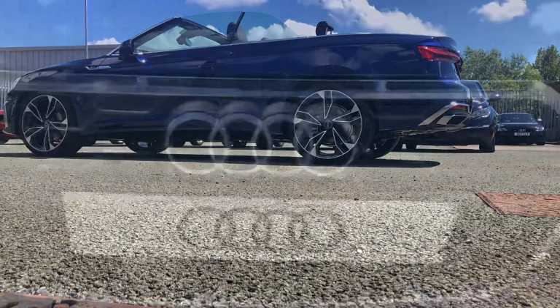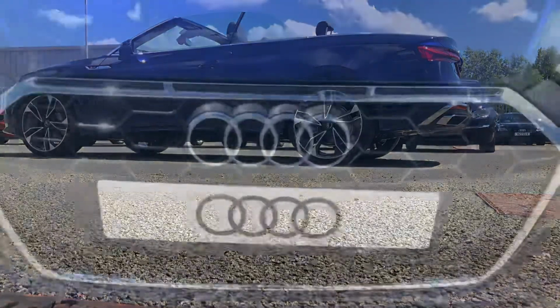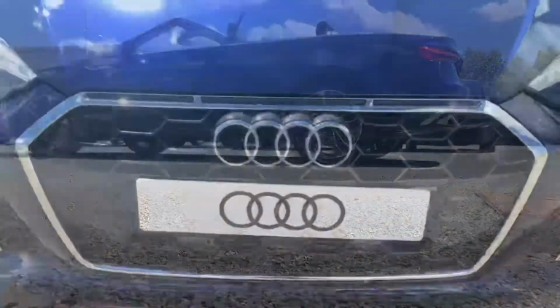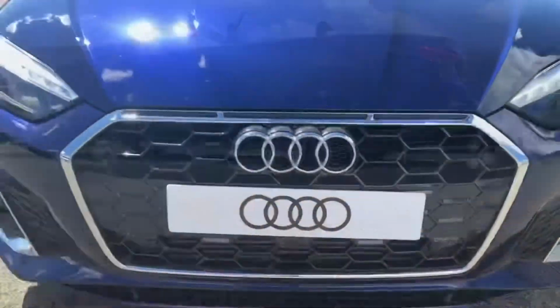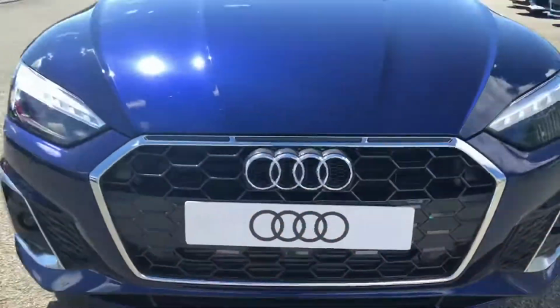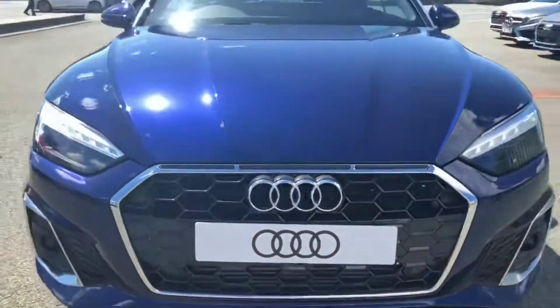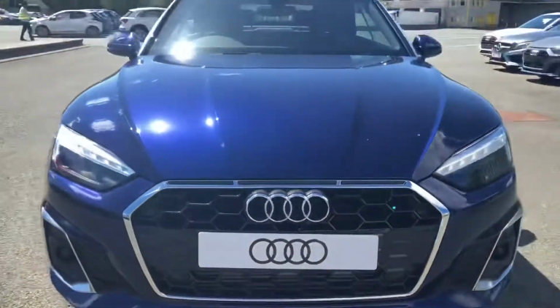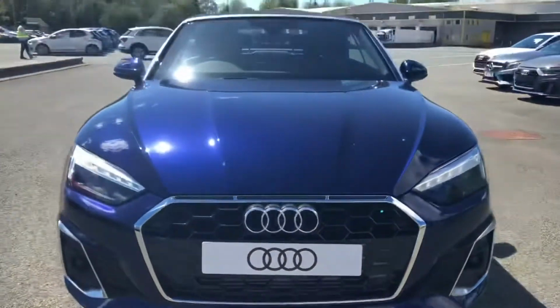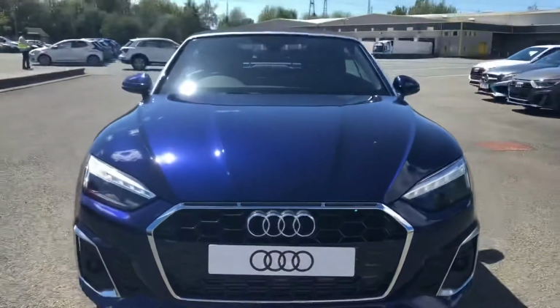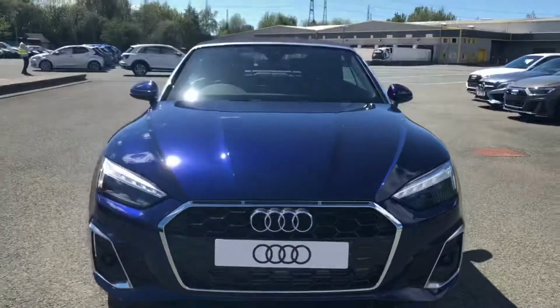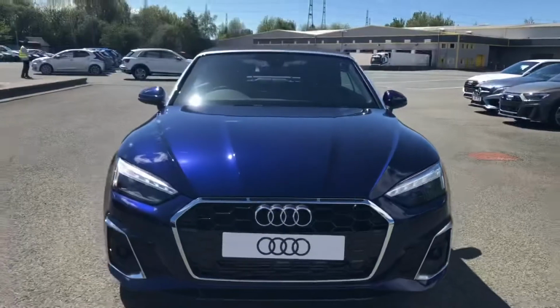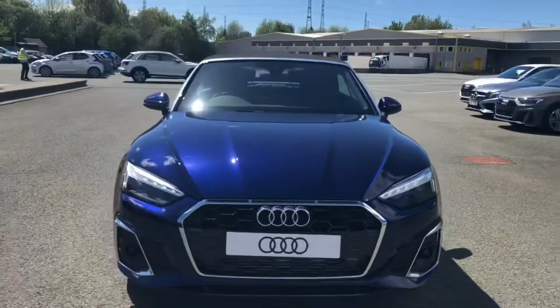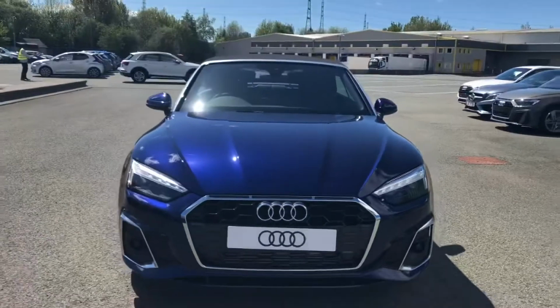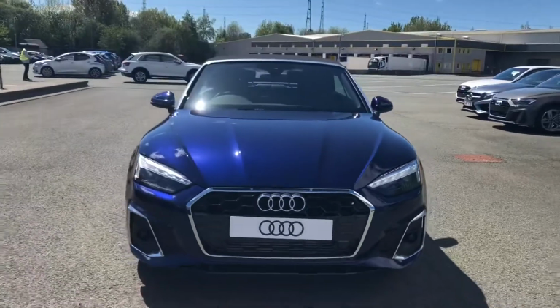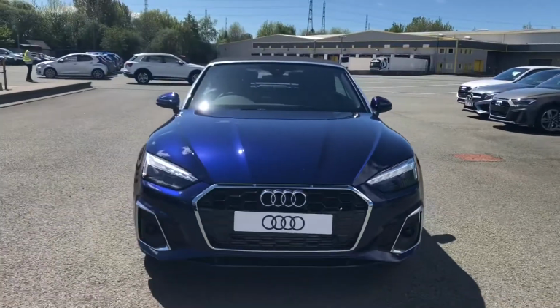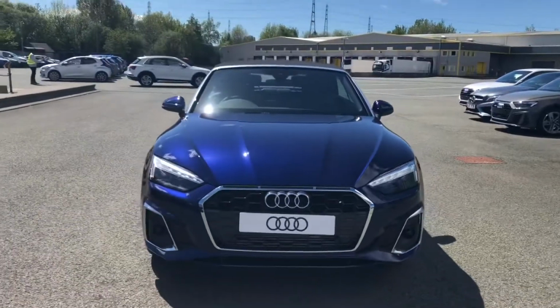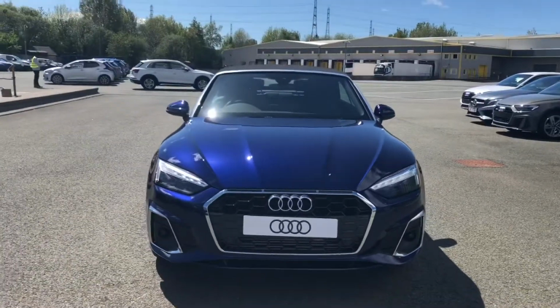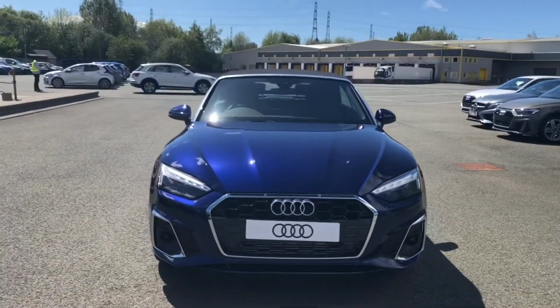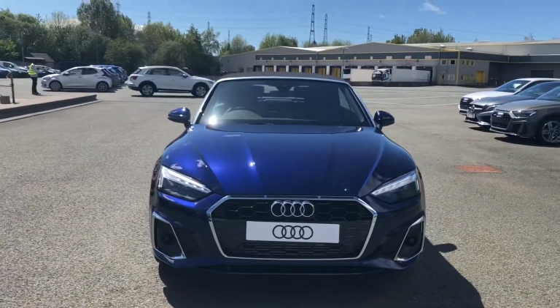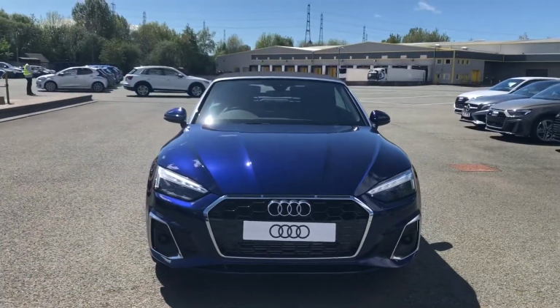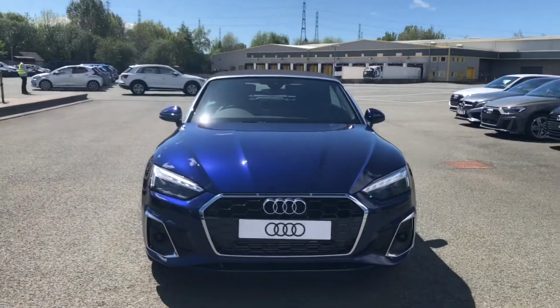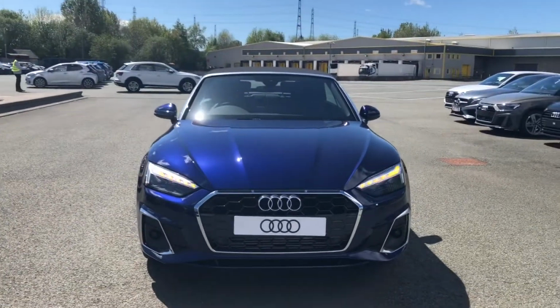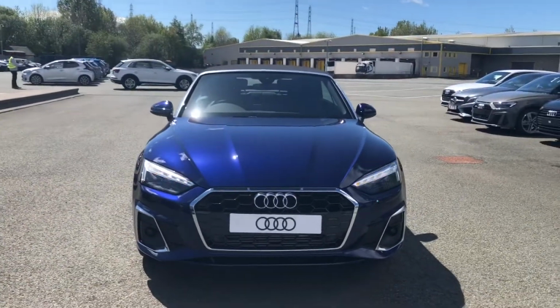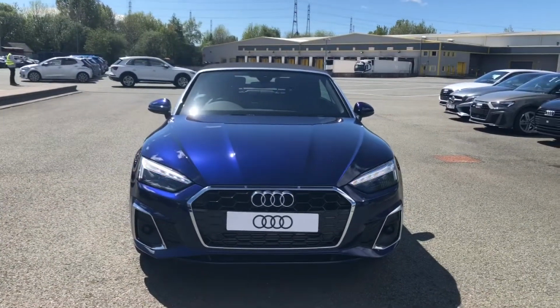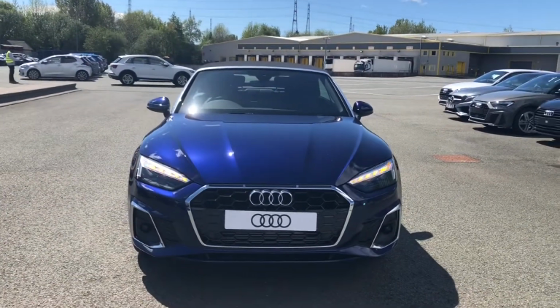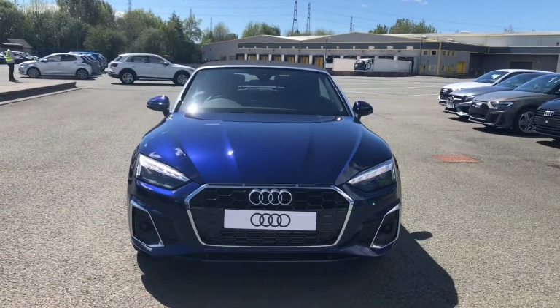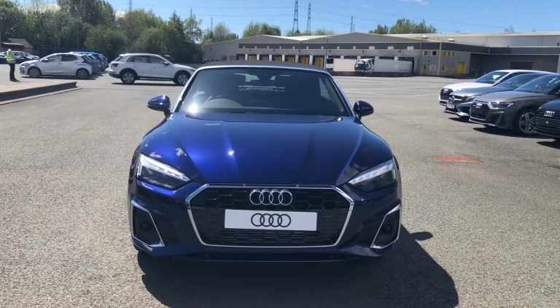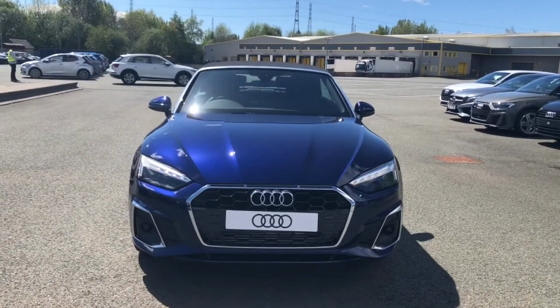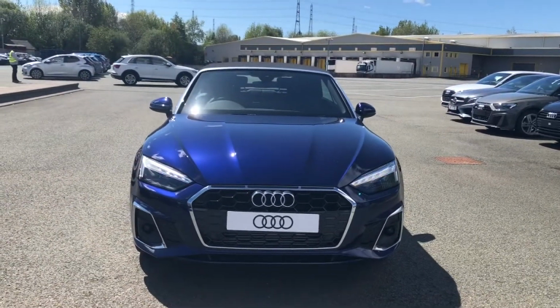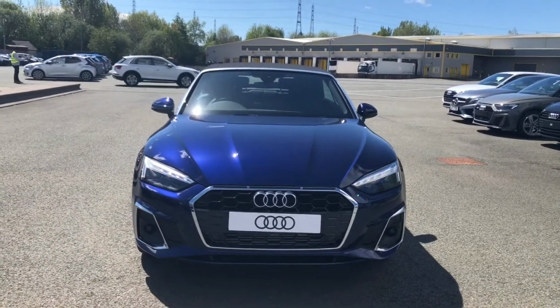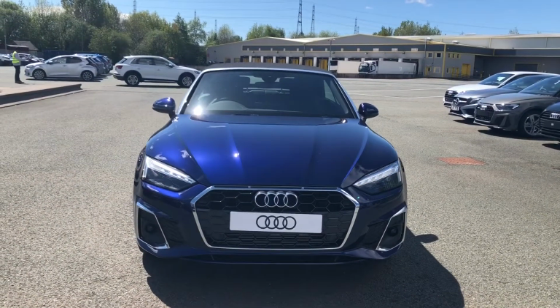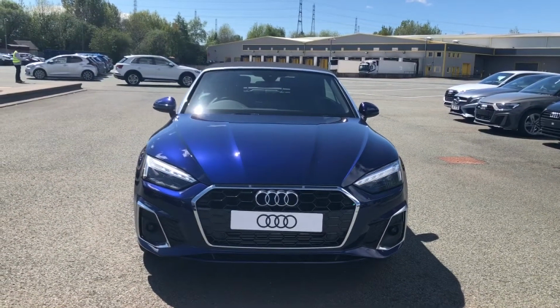Hi, this is Lauren from Preston Audi, and this is the Audi A5 Cab Edition 1 finished in Navara blue.